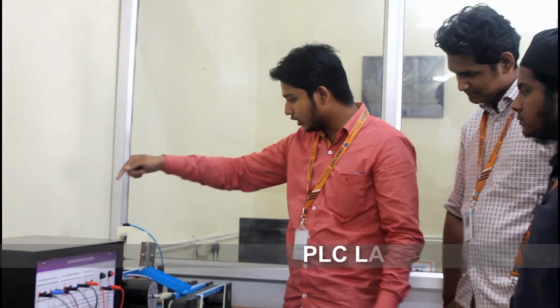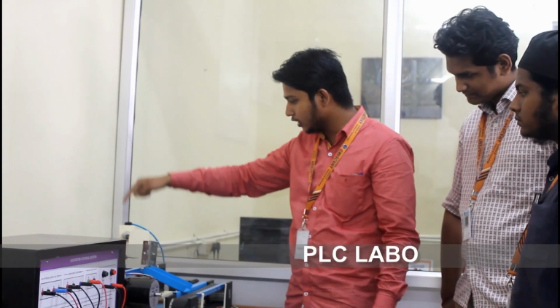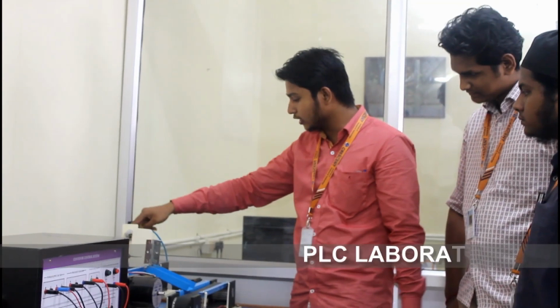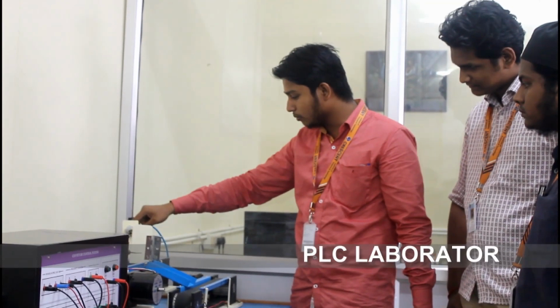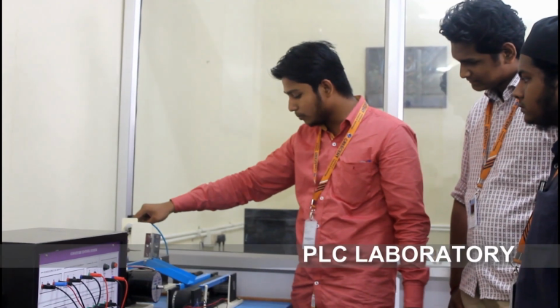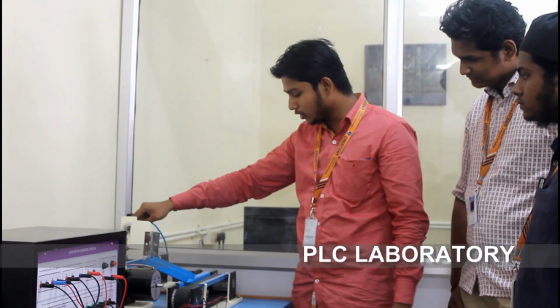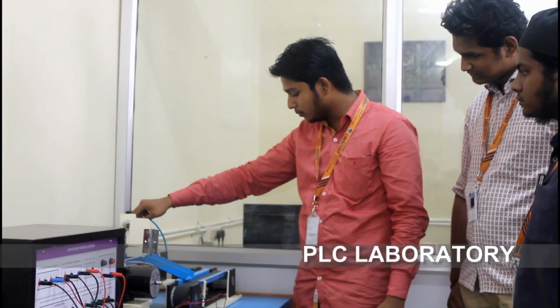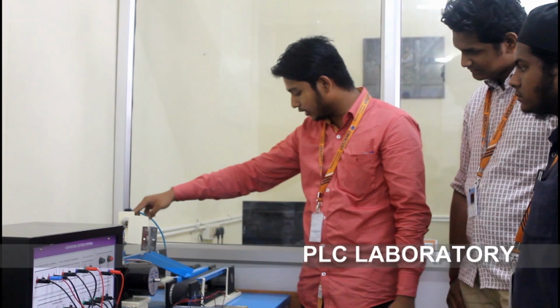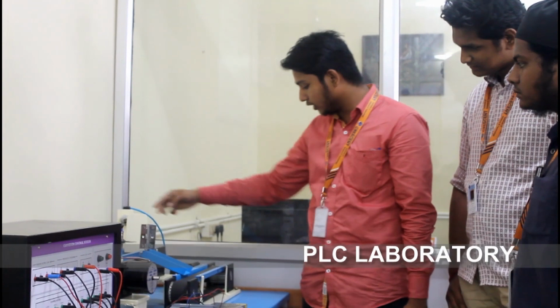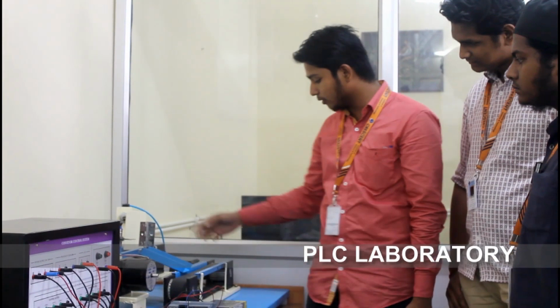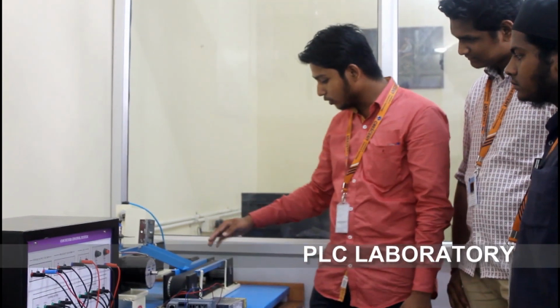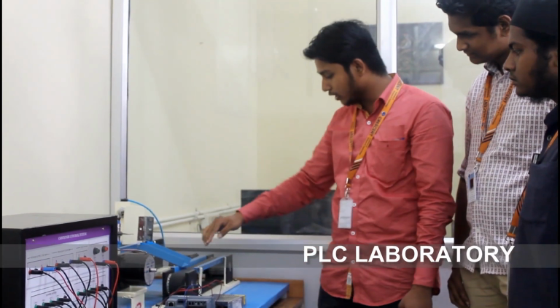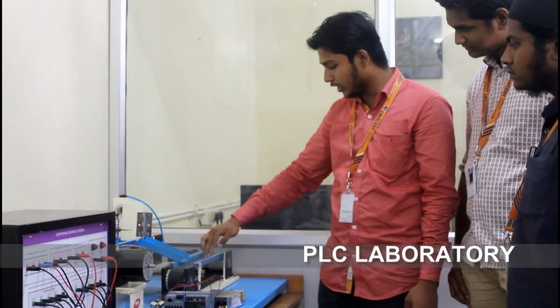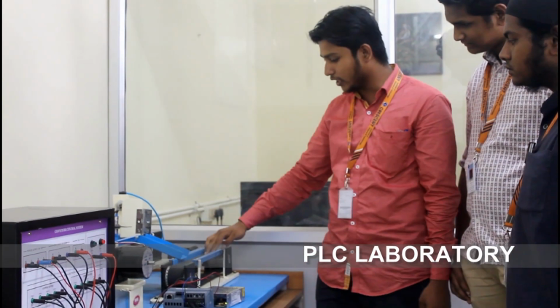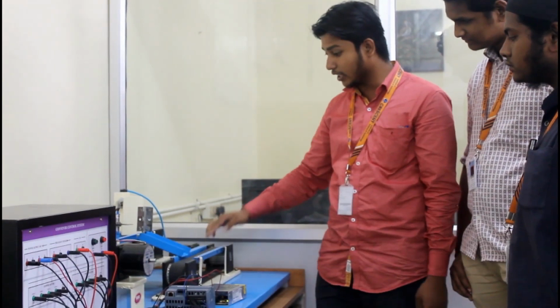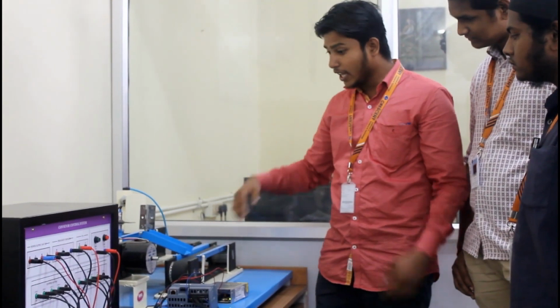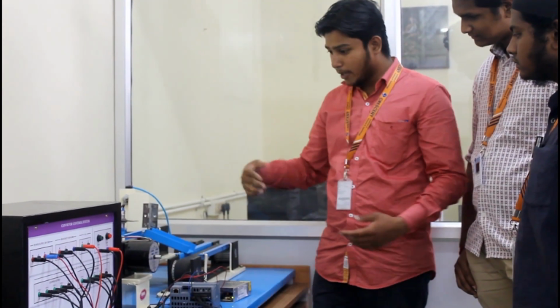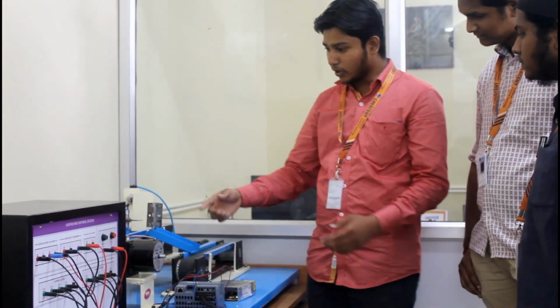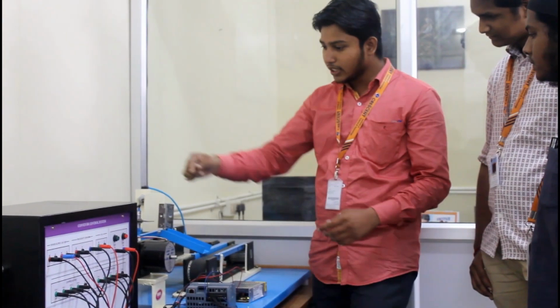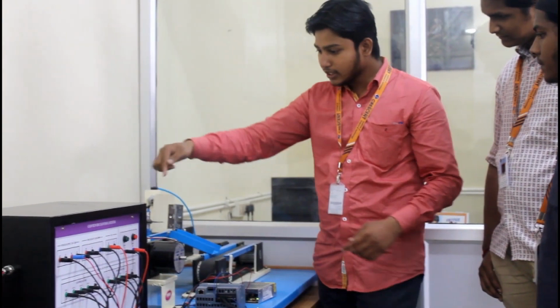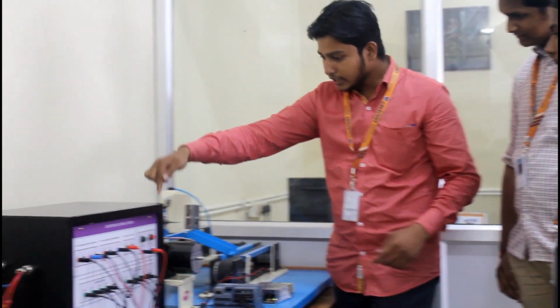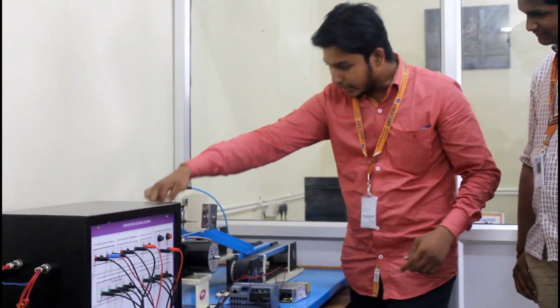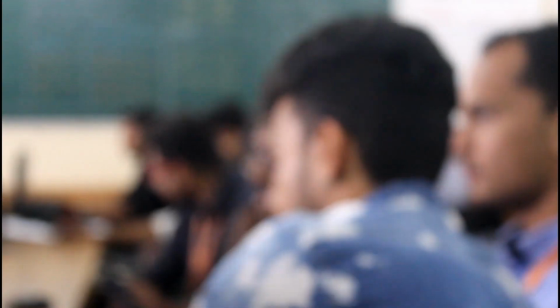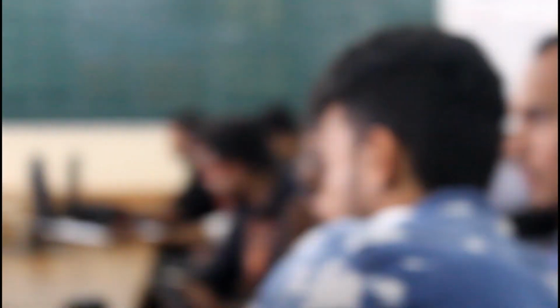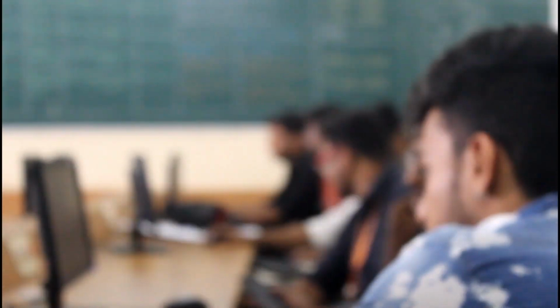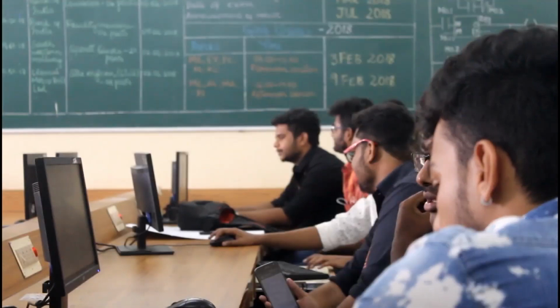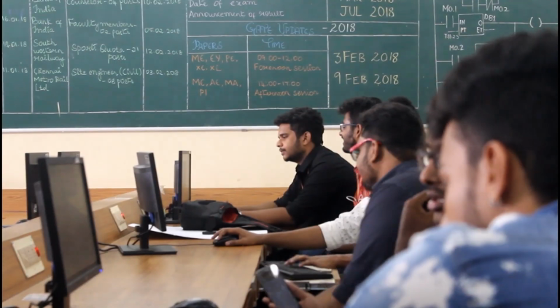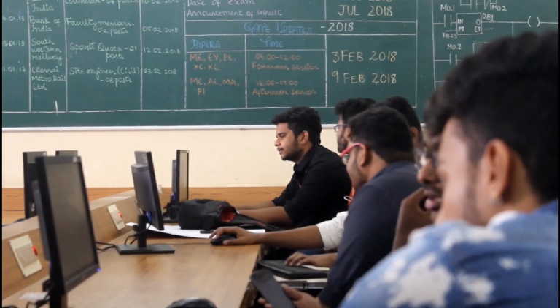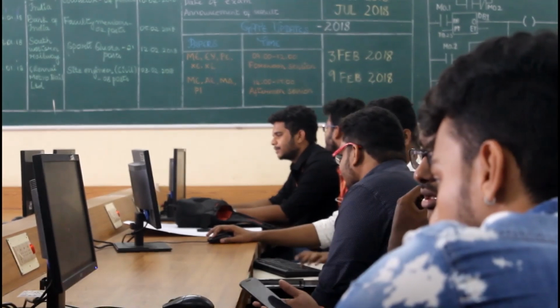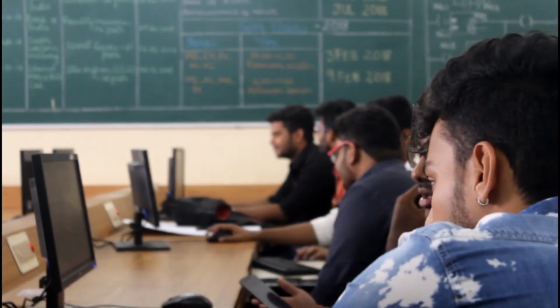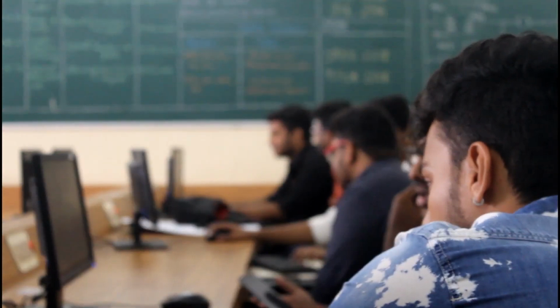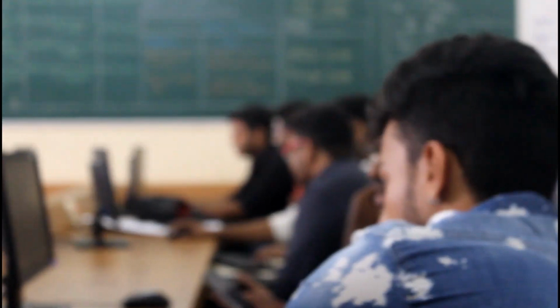PLC Laboratory — students are encouraged to think creatively to develop projects focusing on real-life problems.